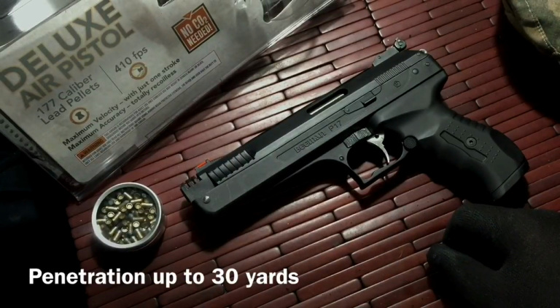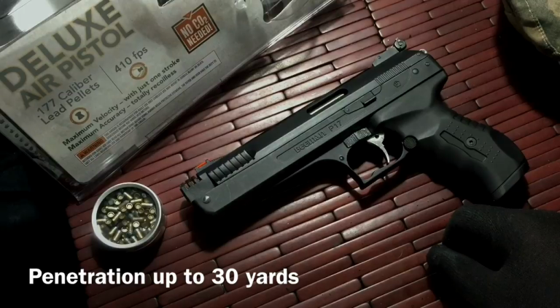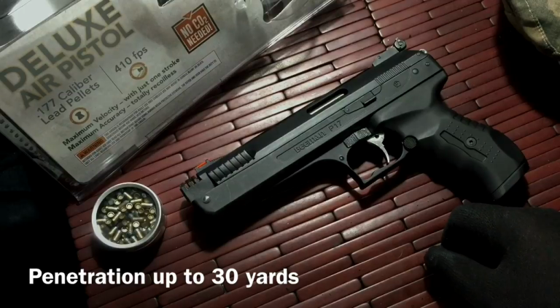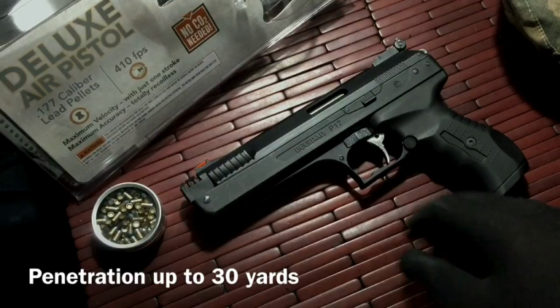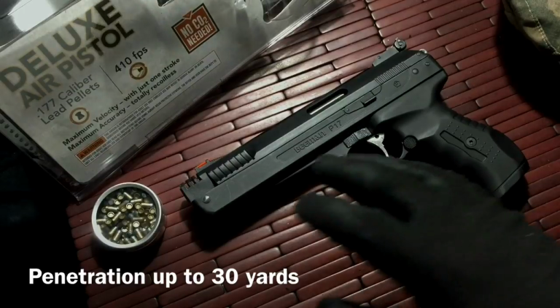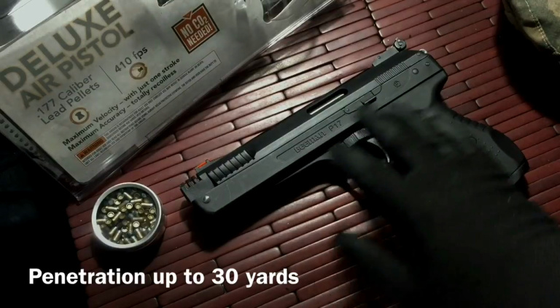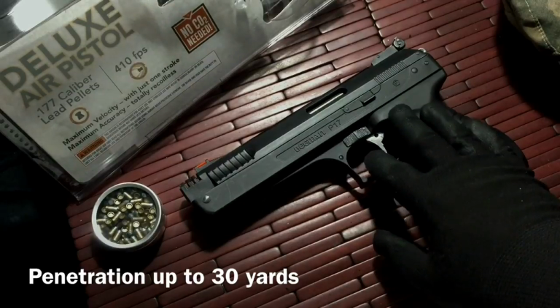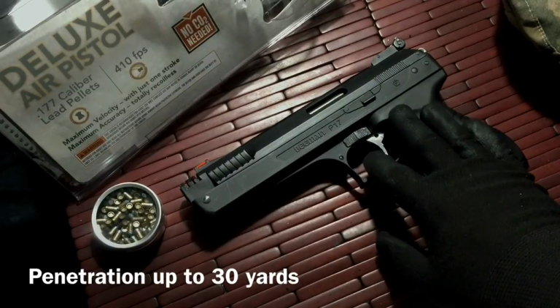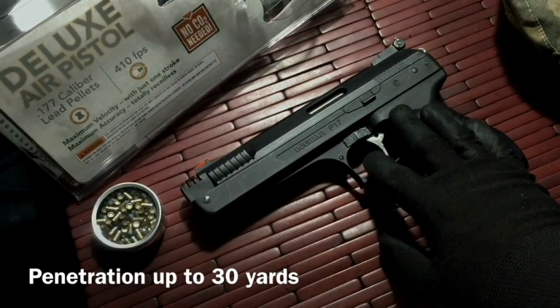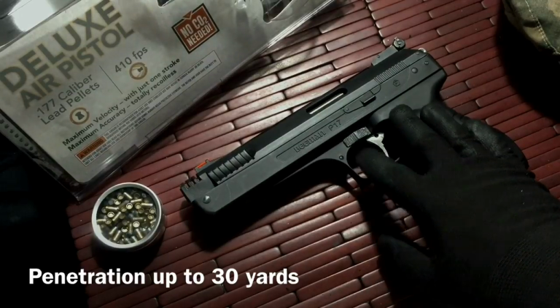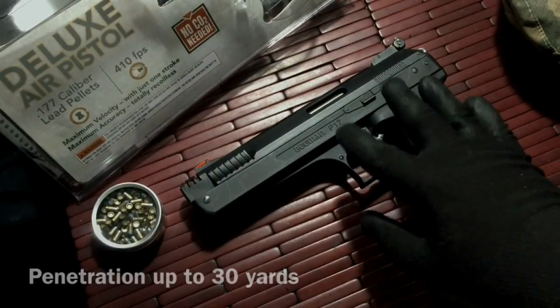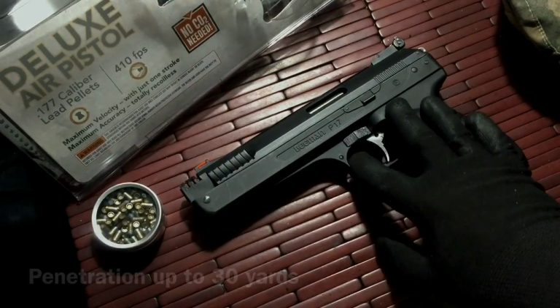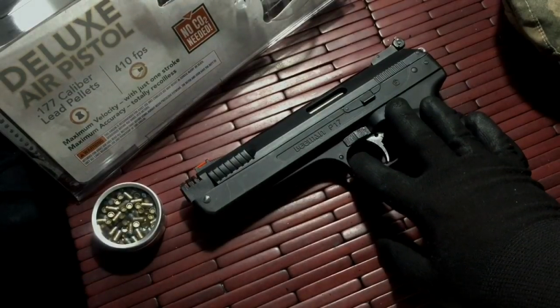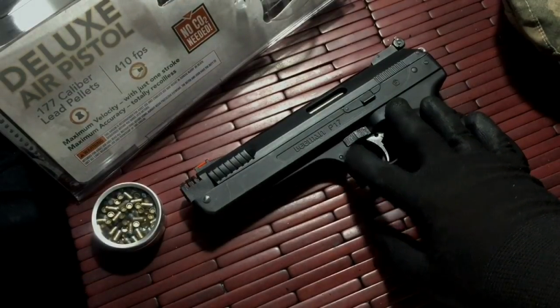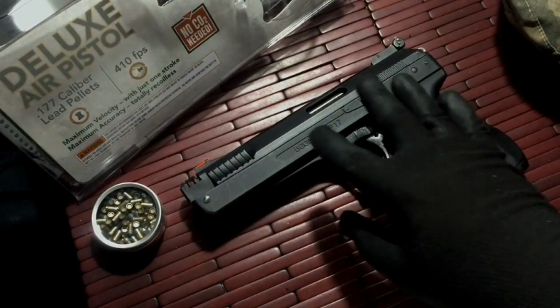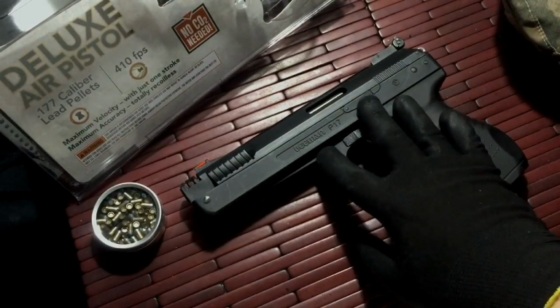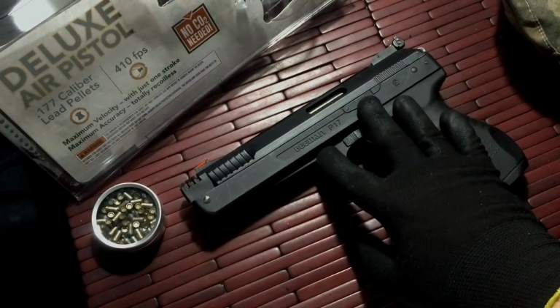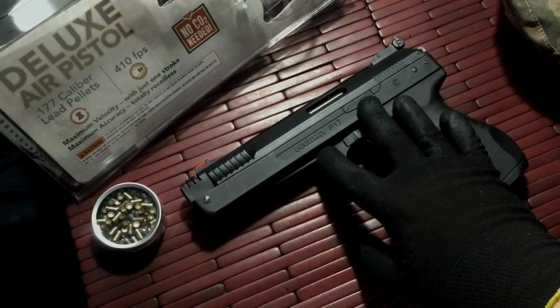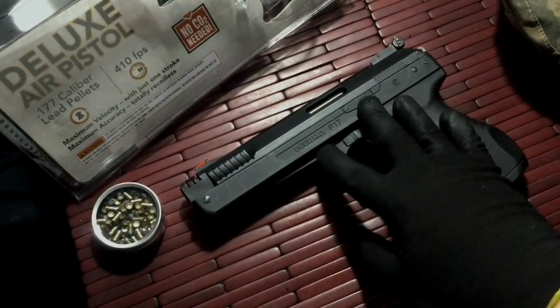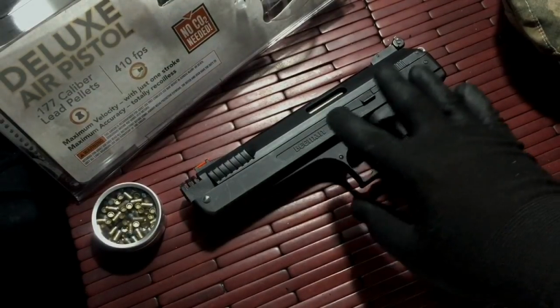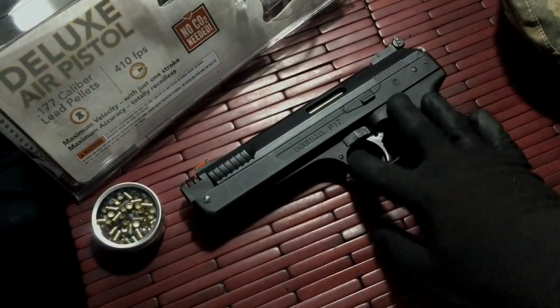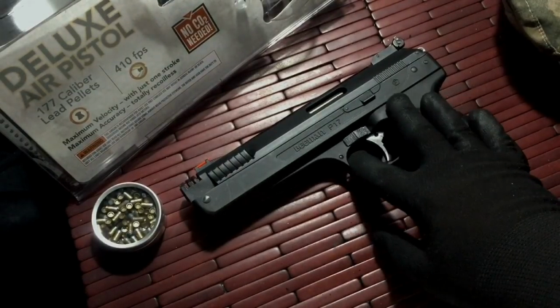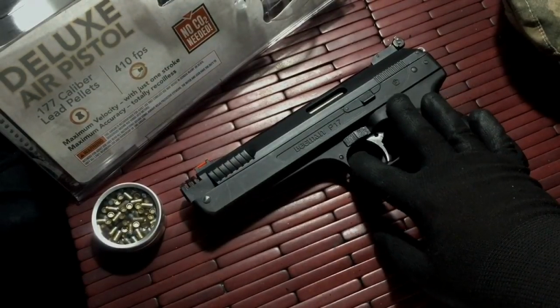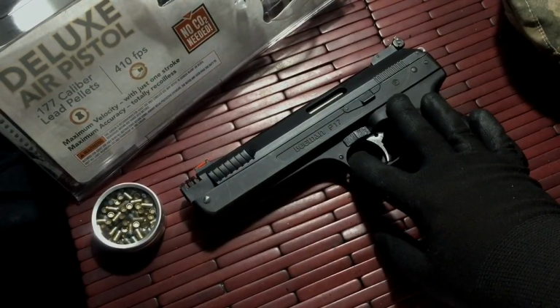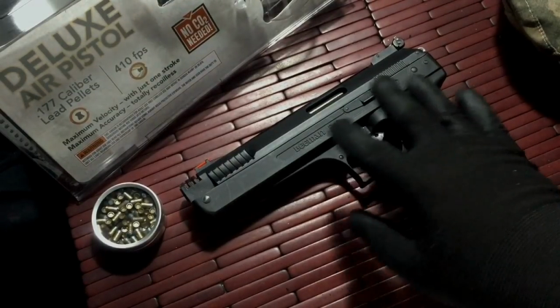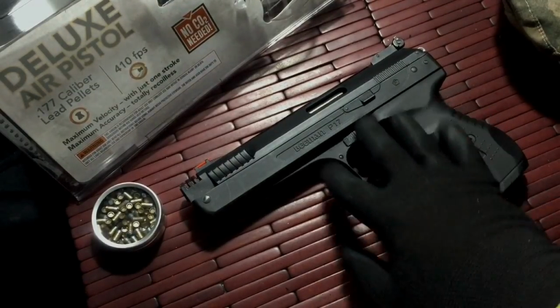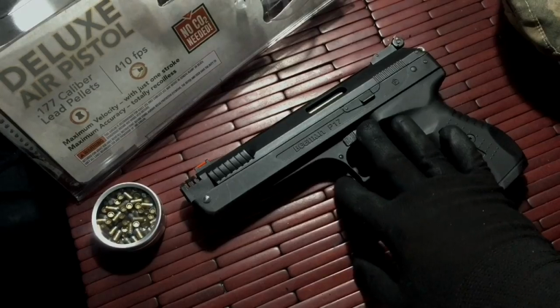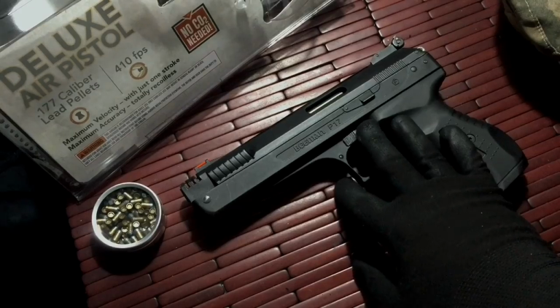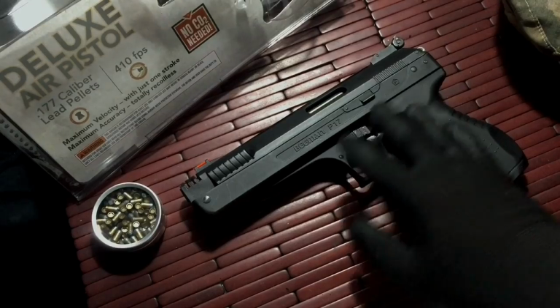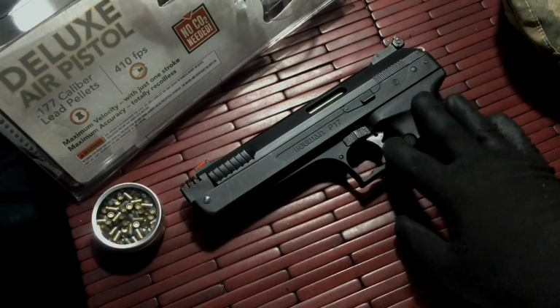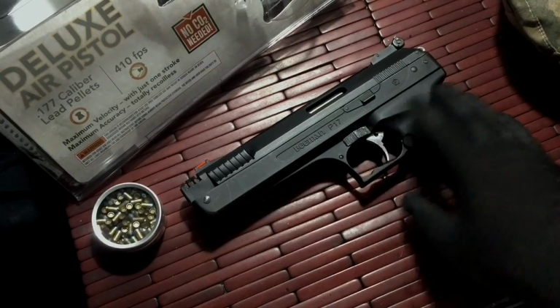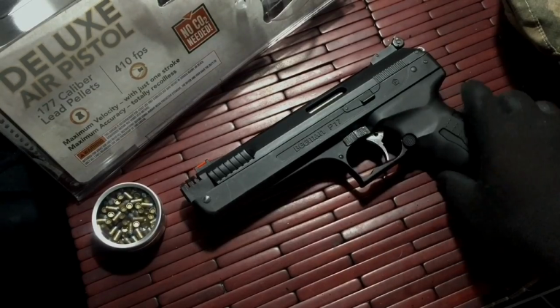As a backyard plinker, it's a really great gun. Not too loud — very quiet, easy to operate, and easy to use.